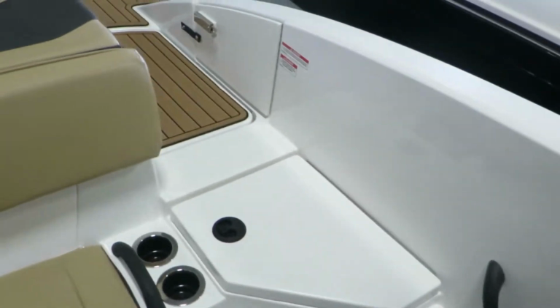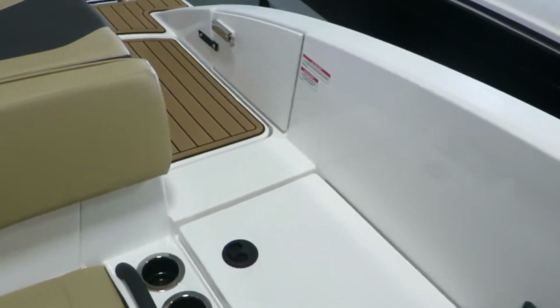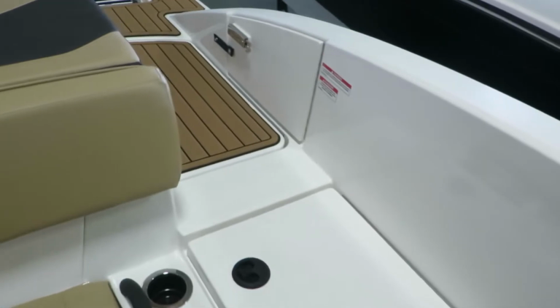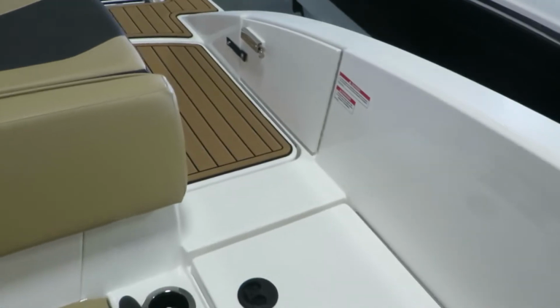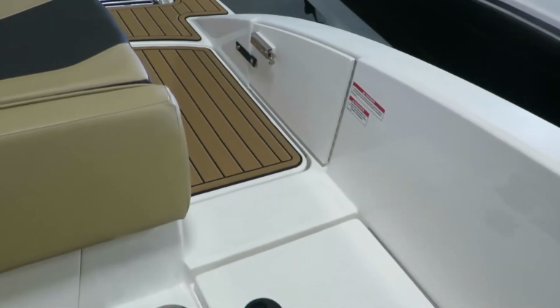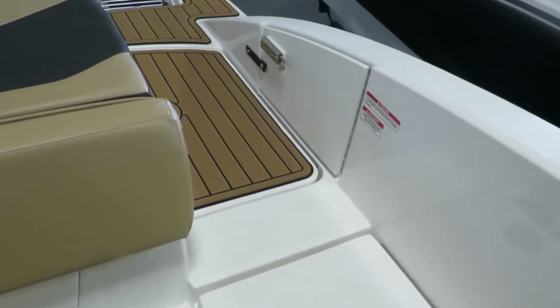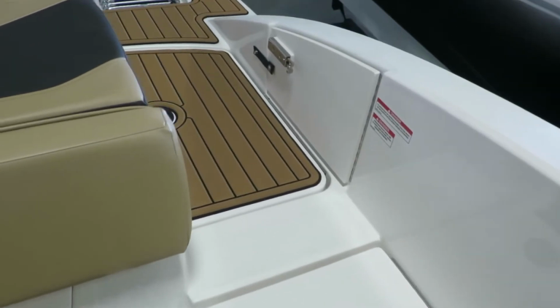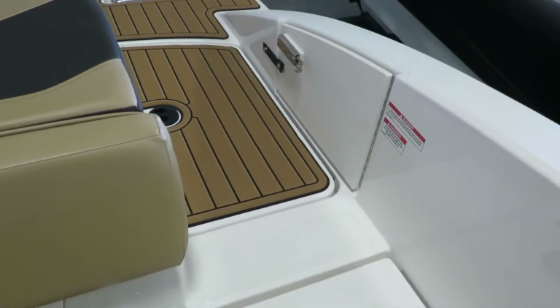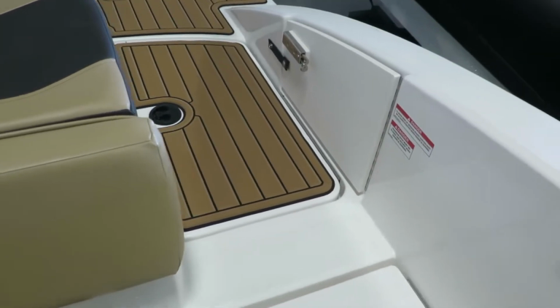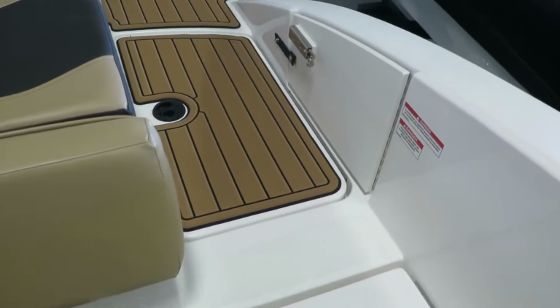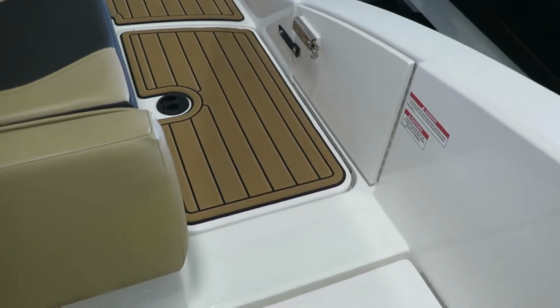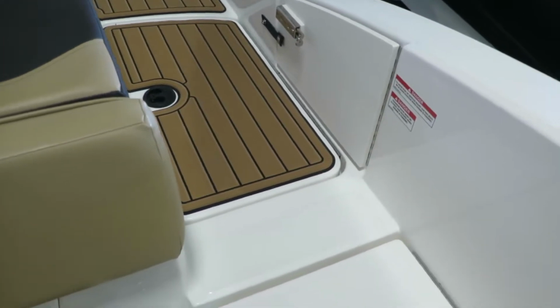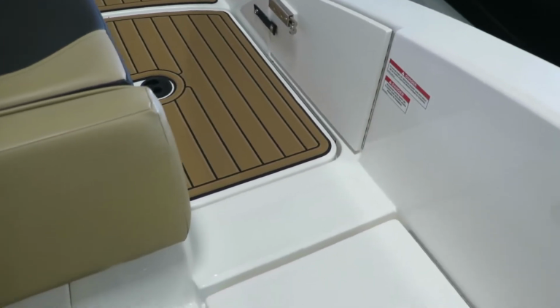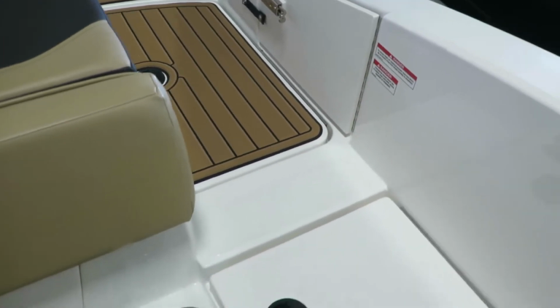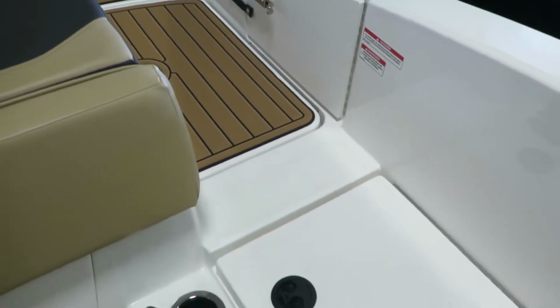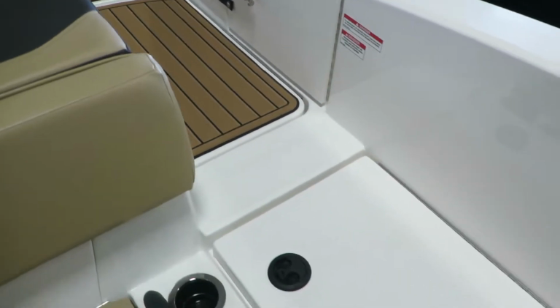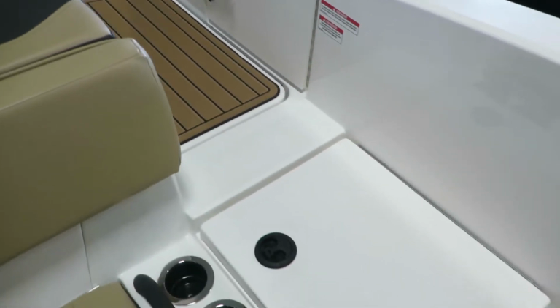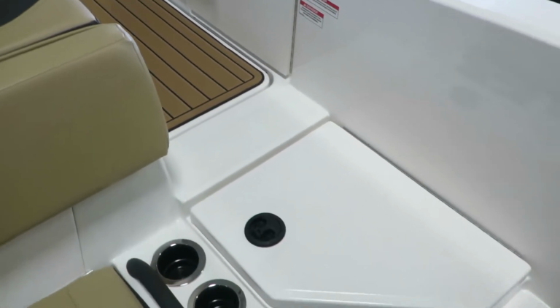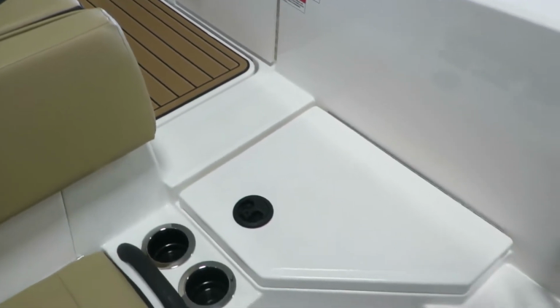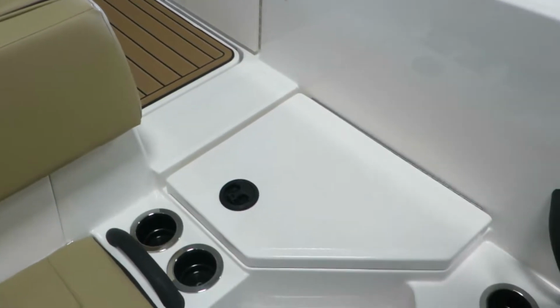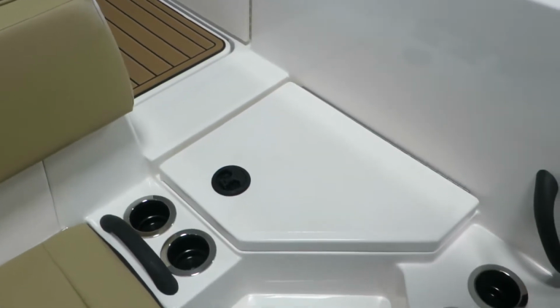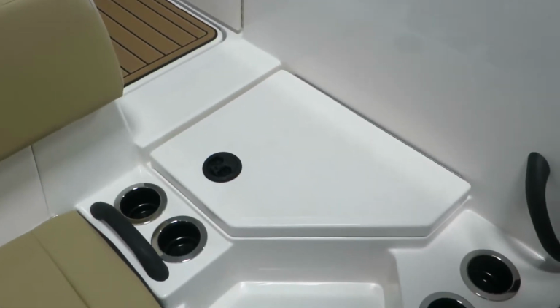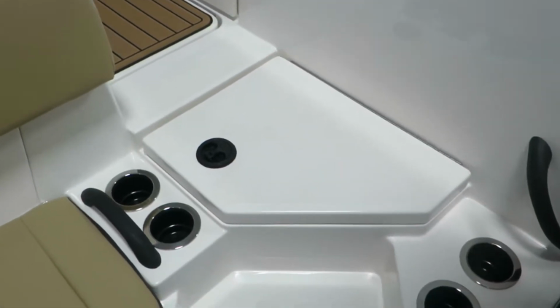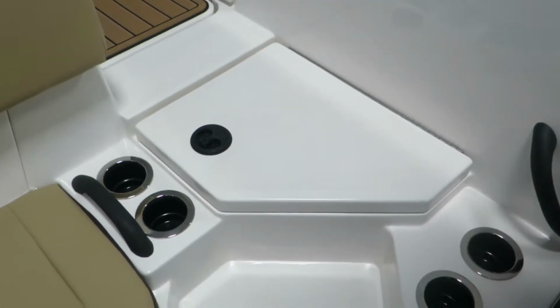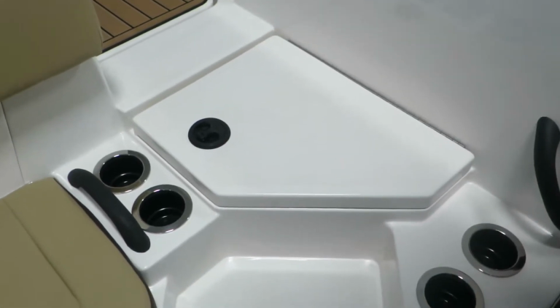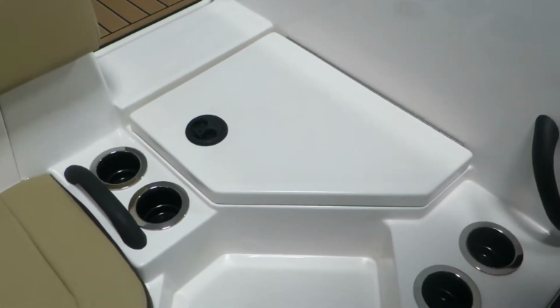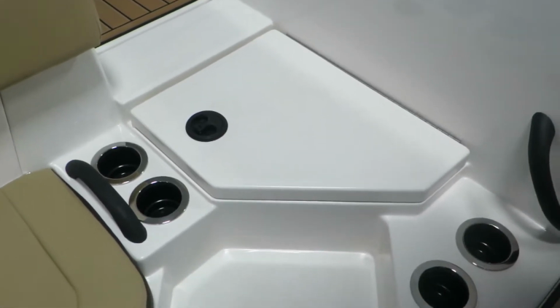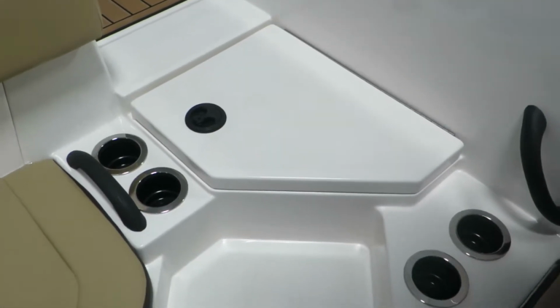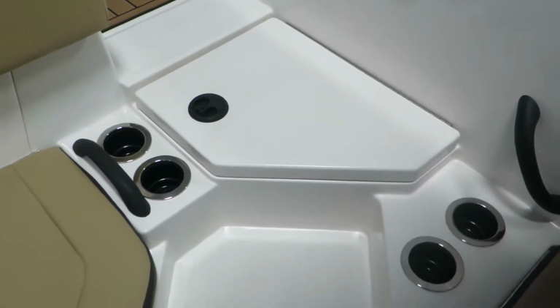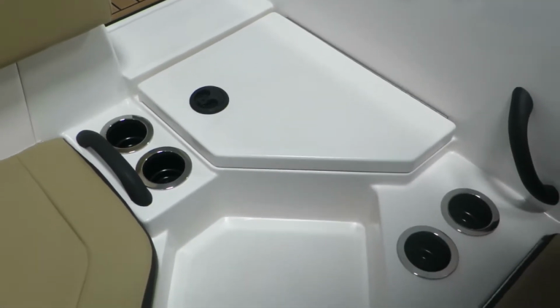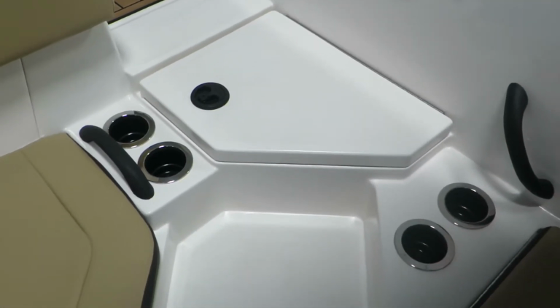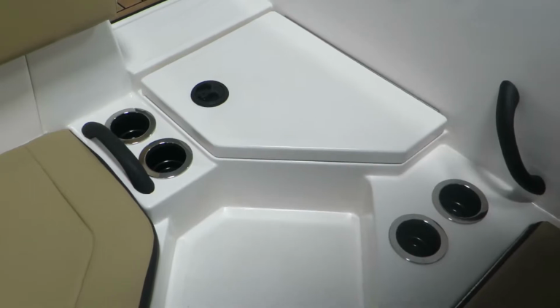We have the battery switch, and a nice compartment in there for shoes — it's carpeted.